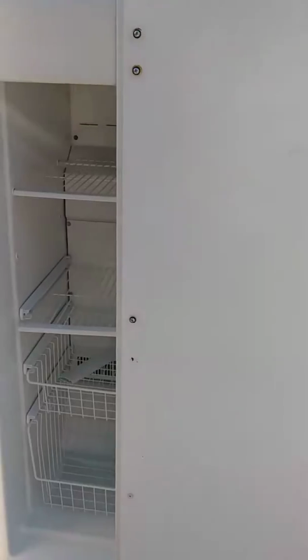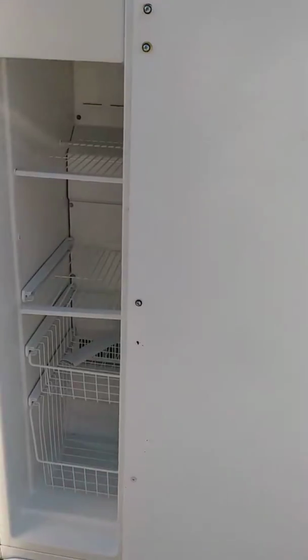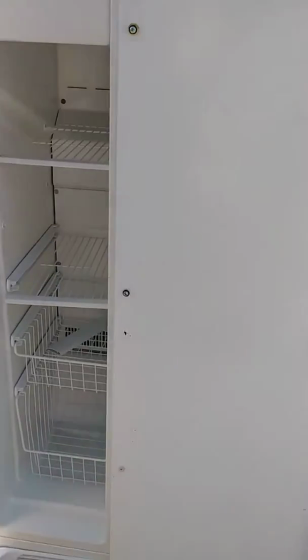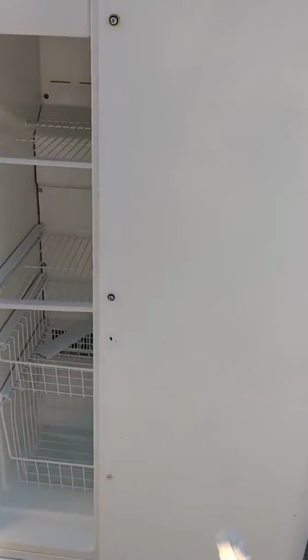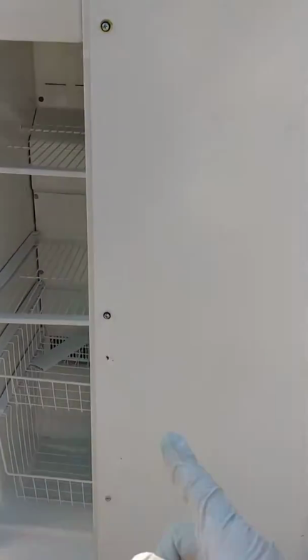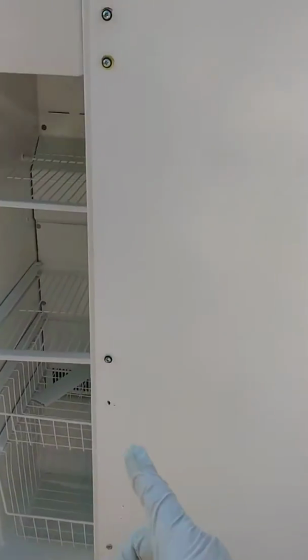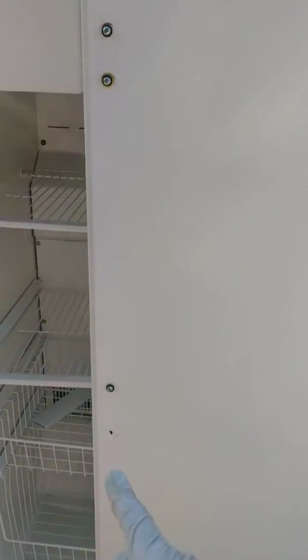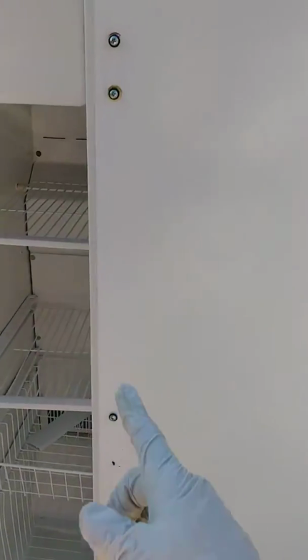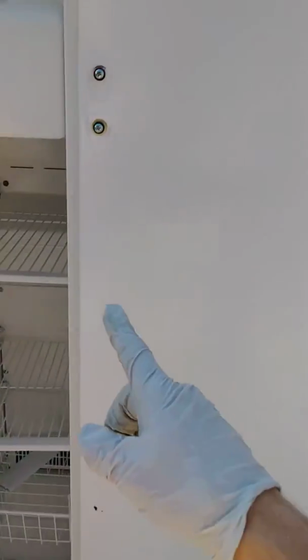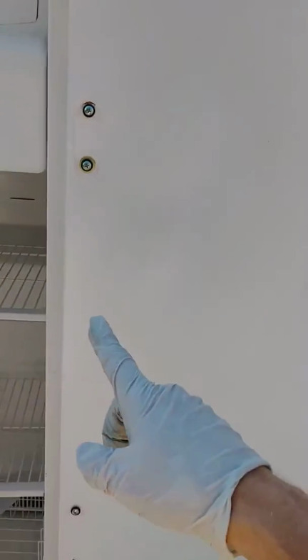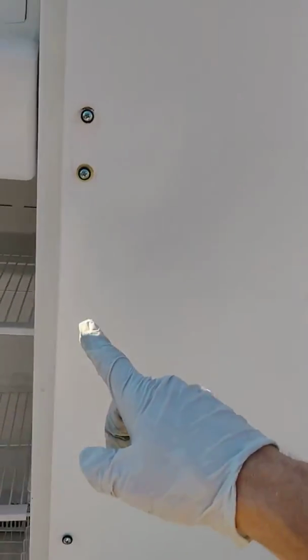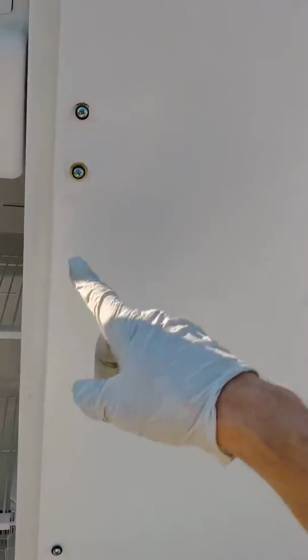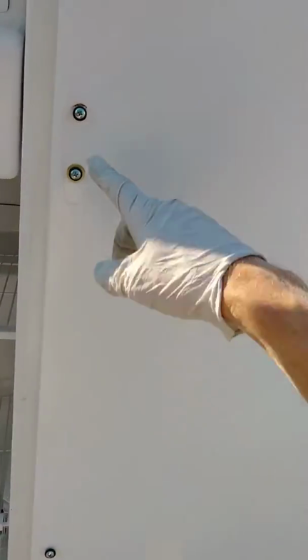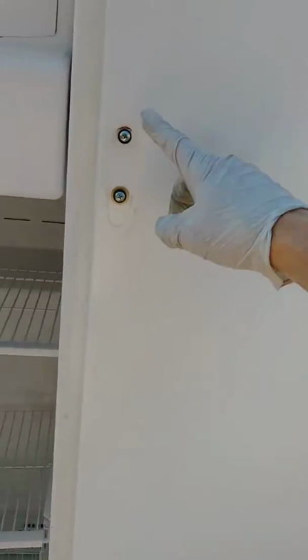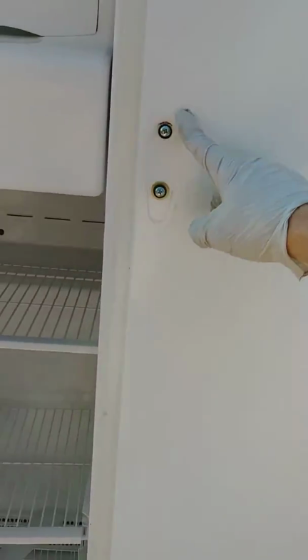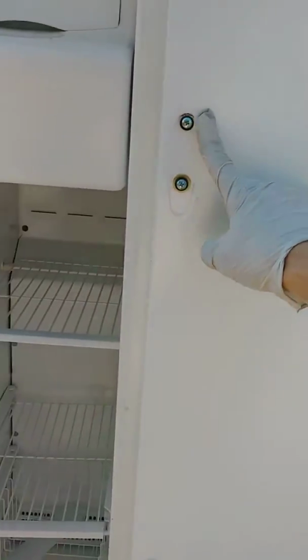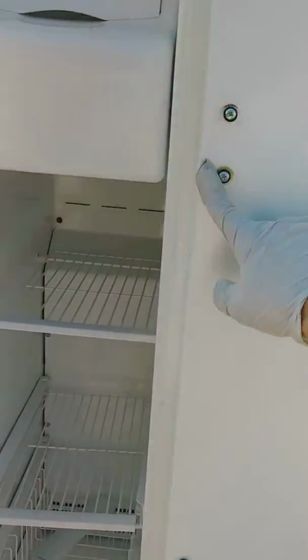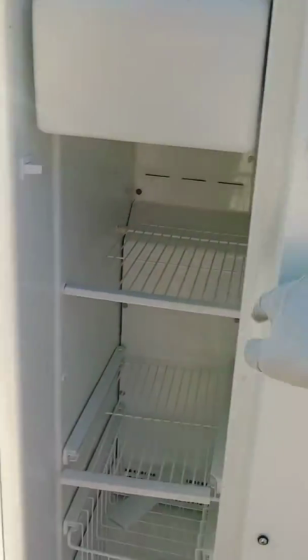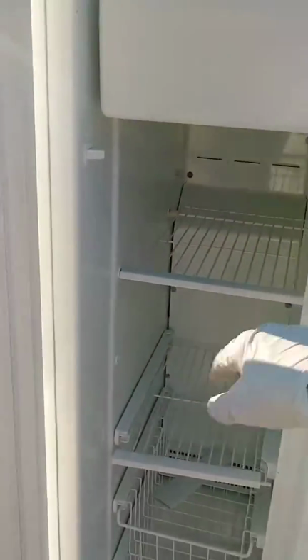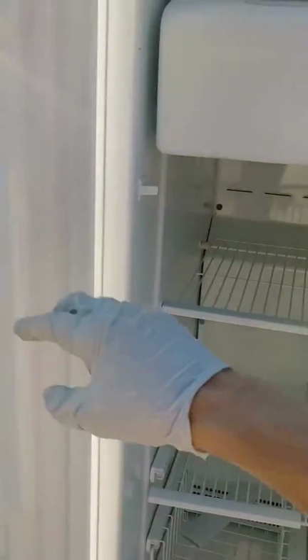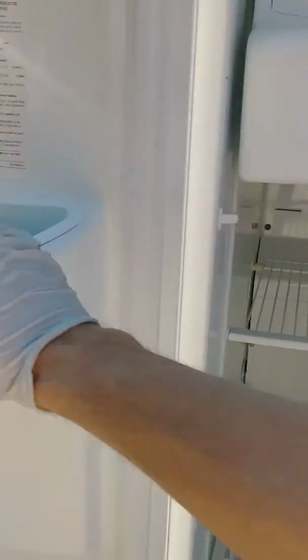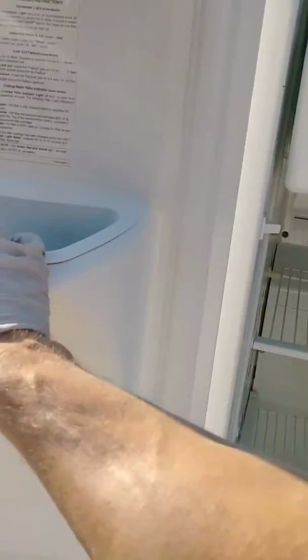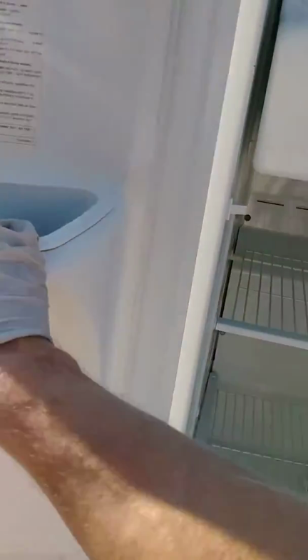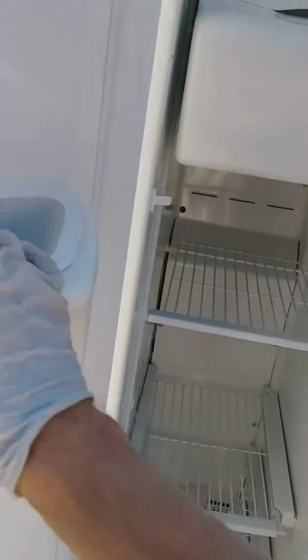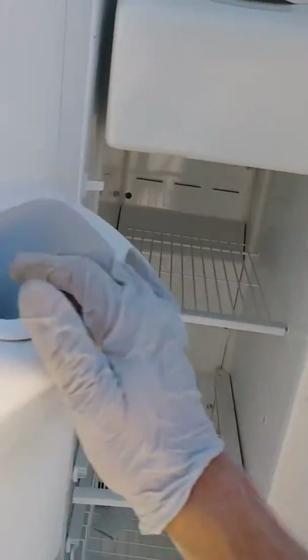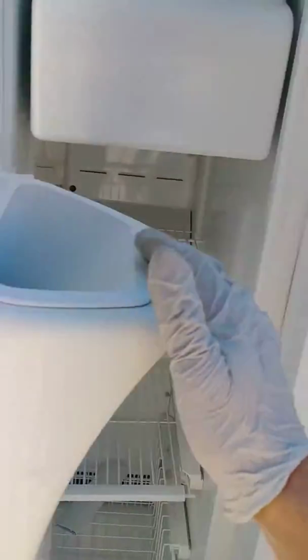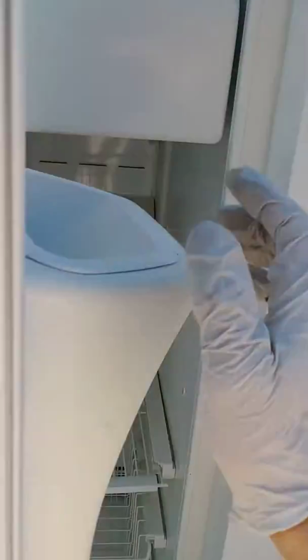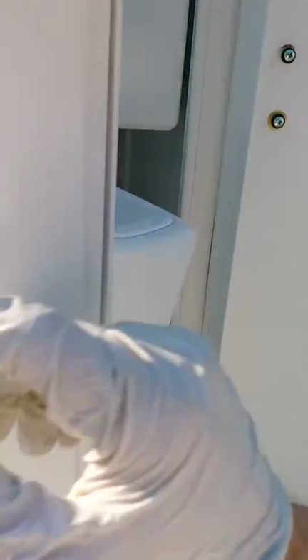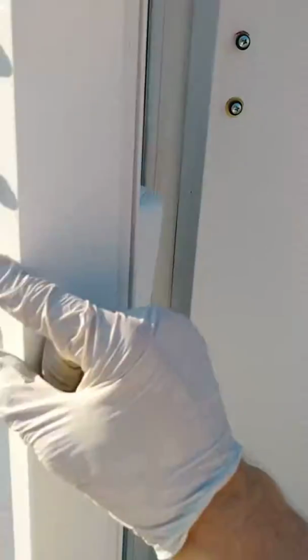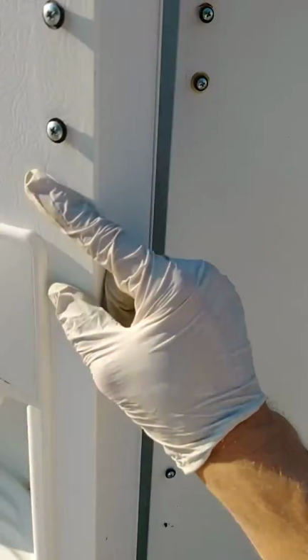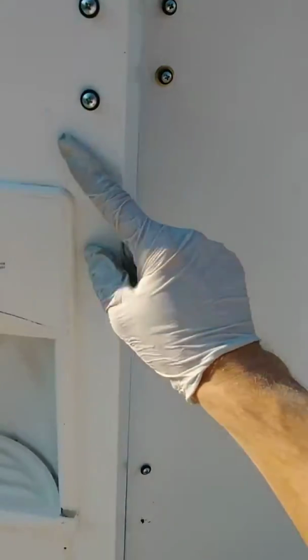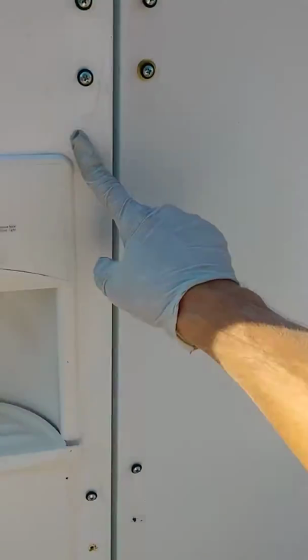This video shows you how to restore old refrigerator door handles.